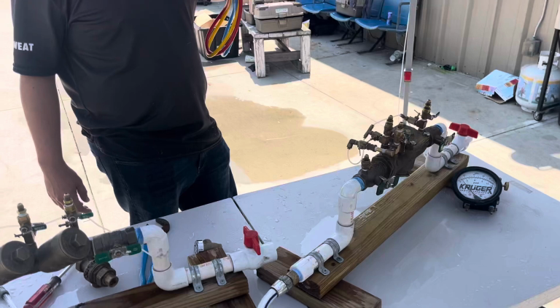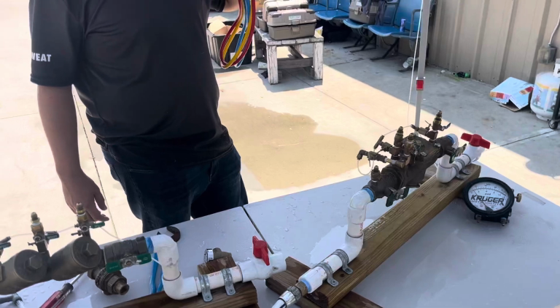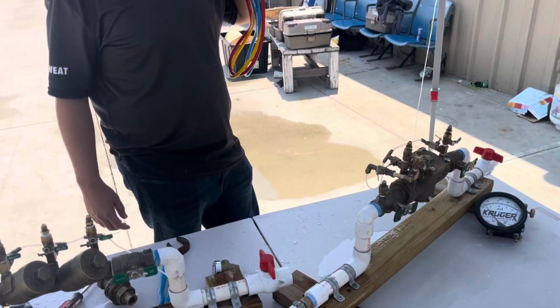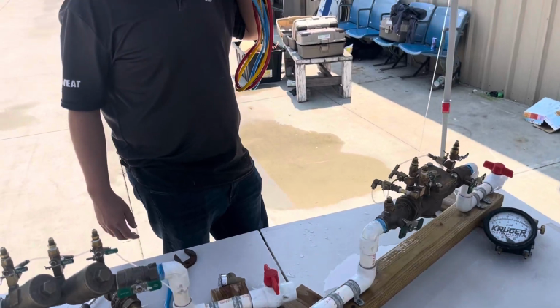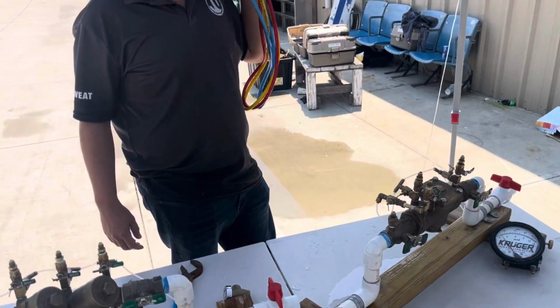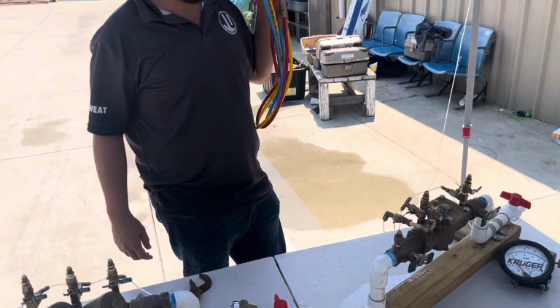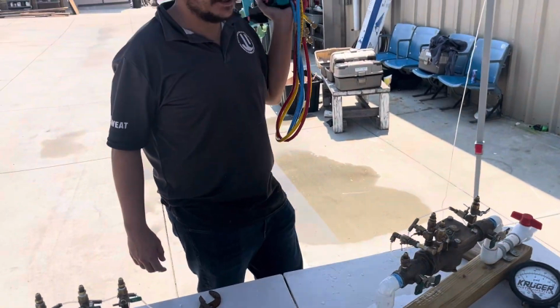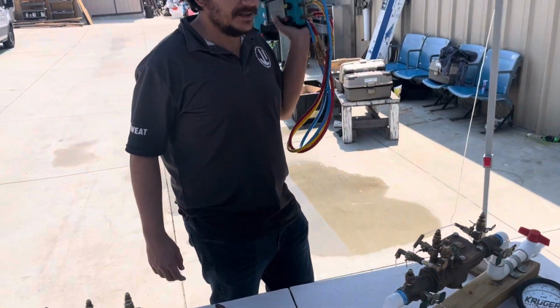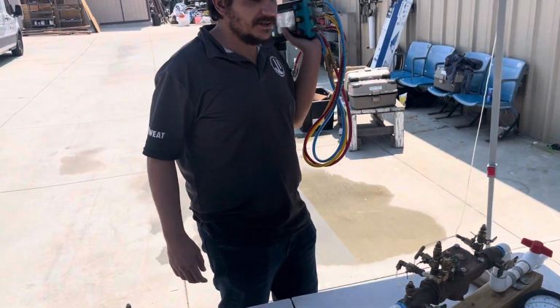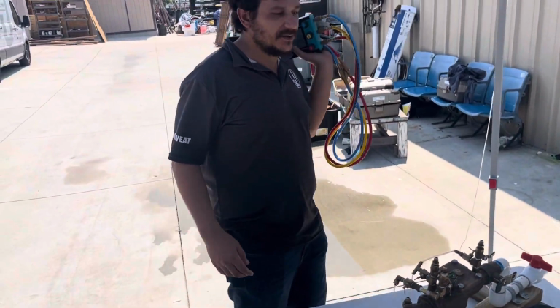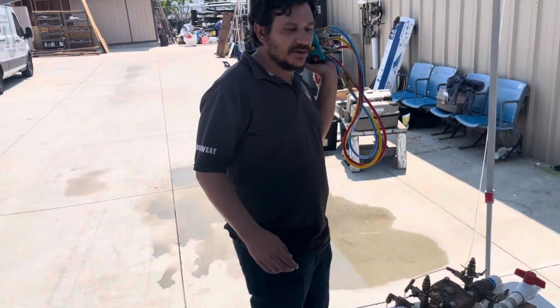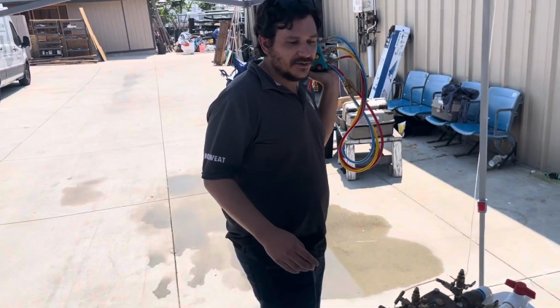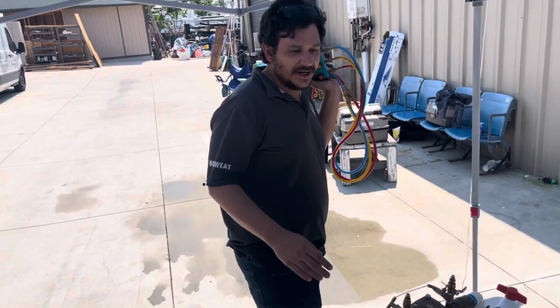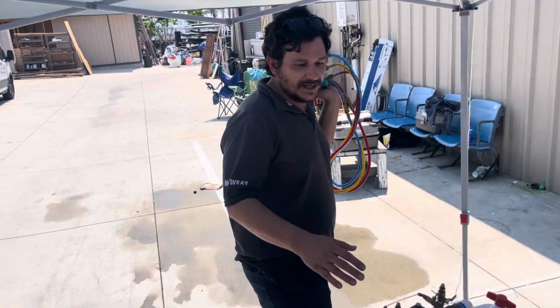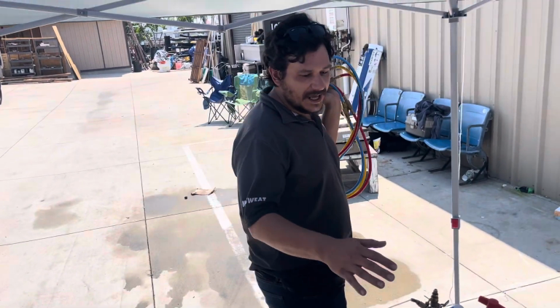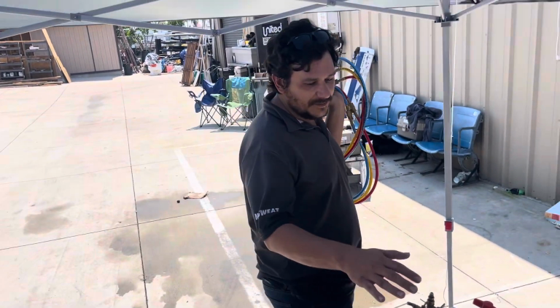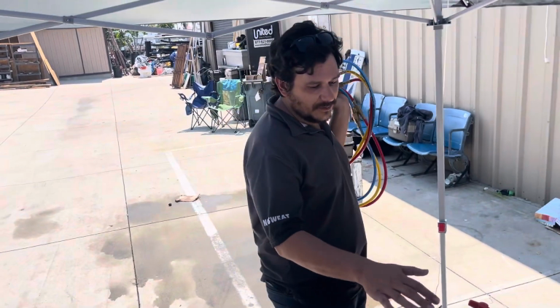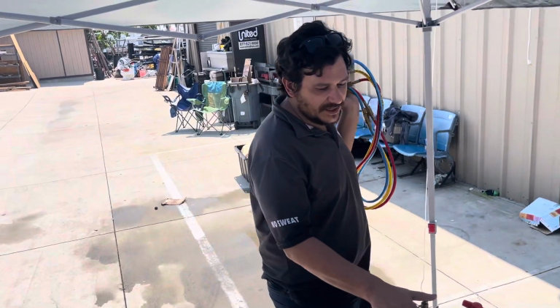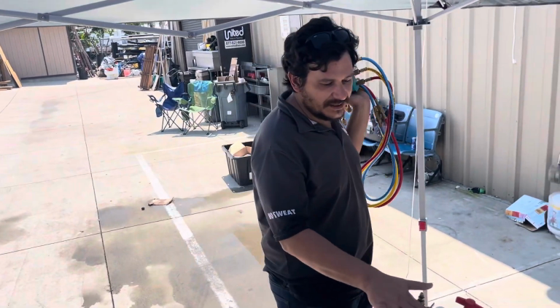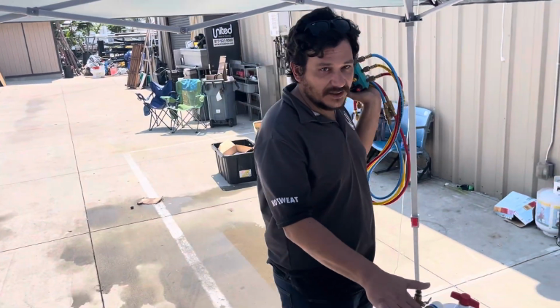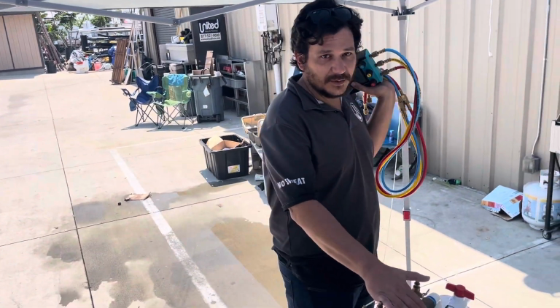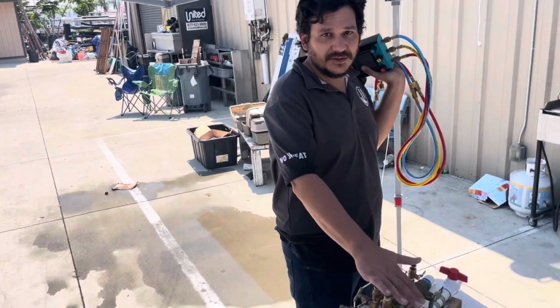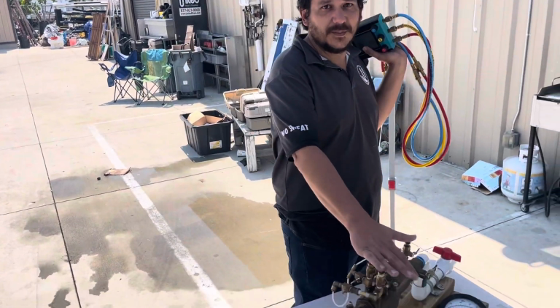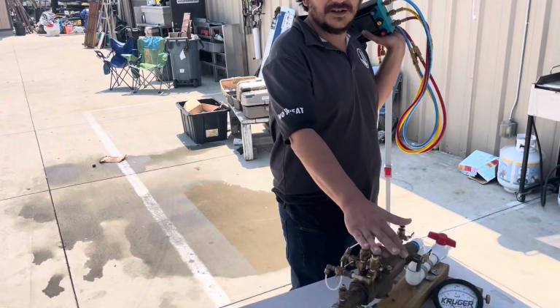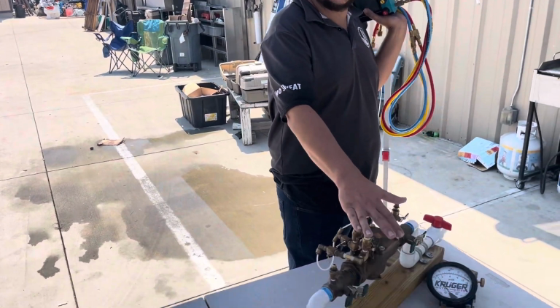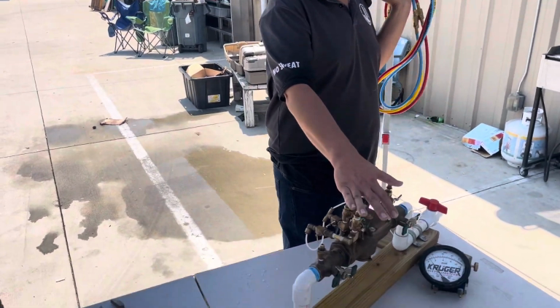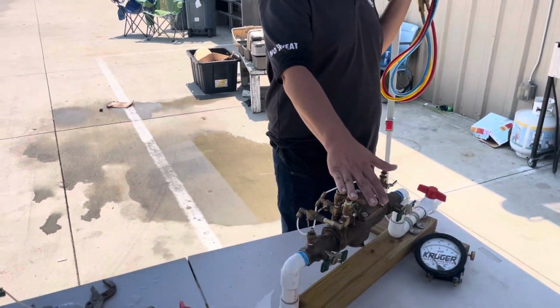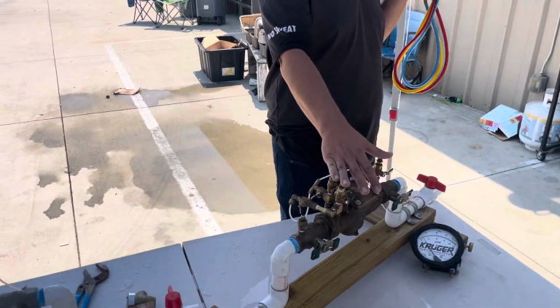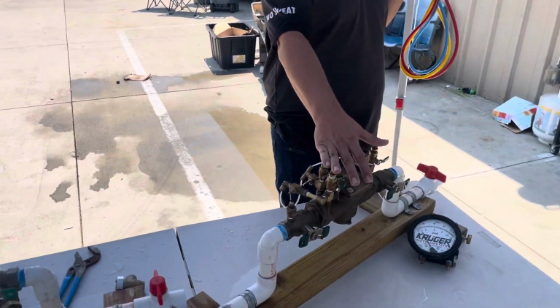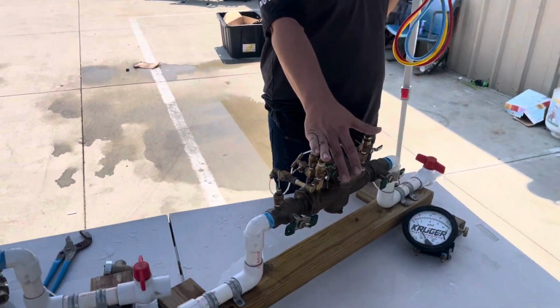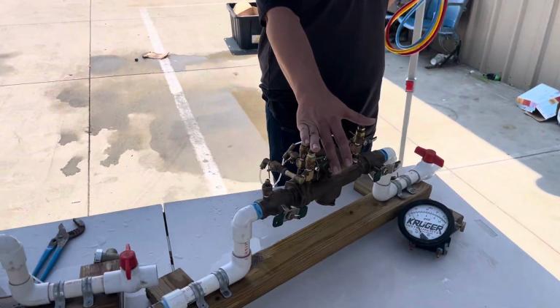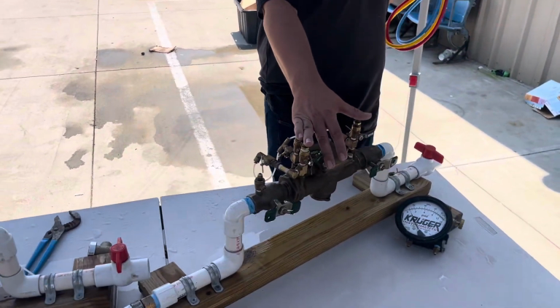Justin here at the Kruger Training Academy. We're testing the reduced pressure principle backflow assembly.